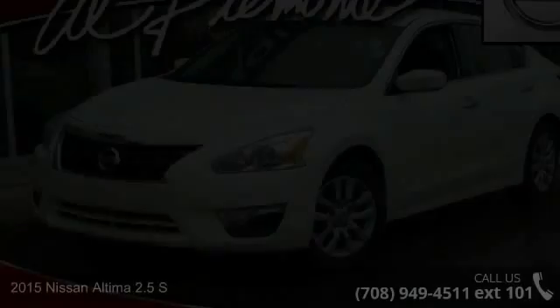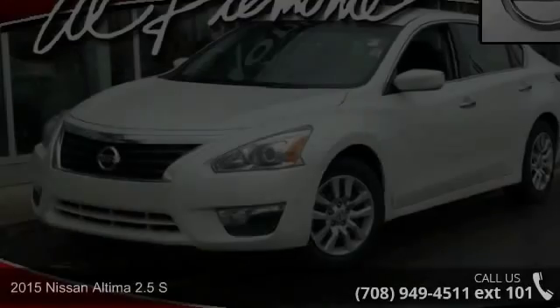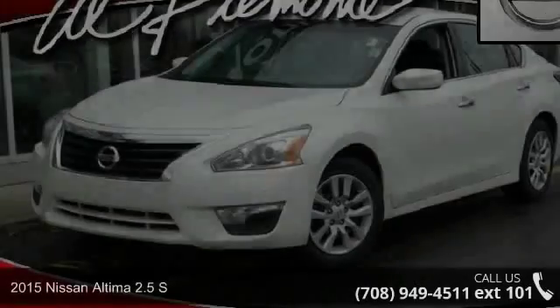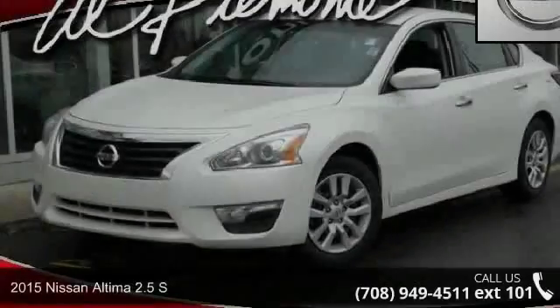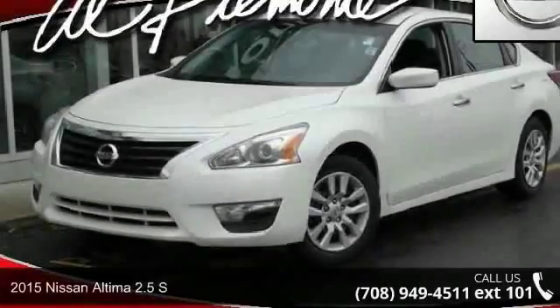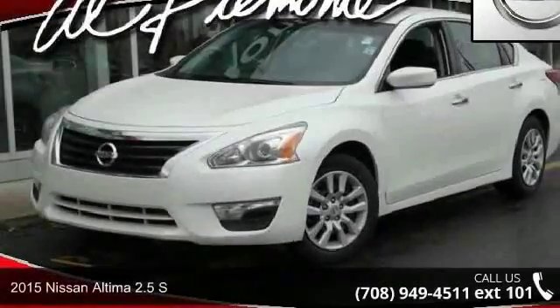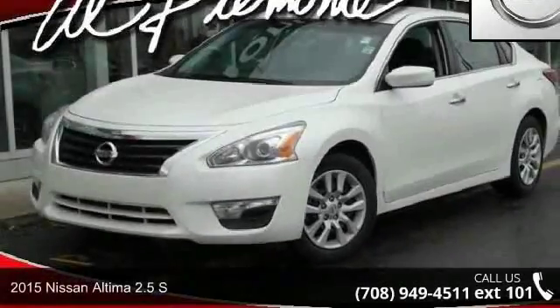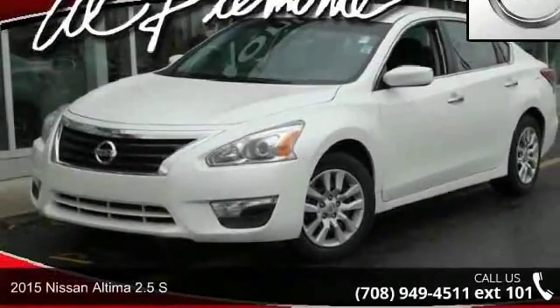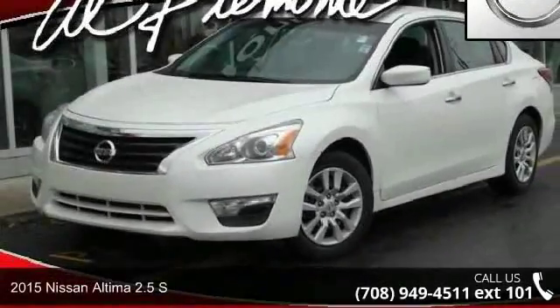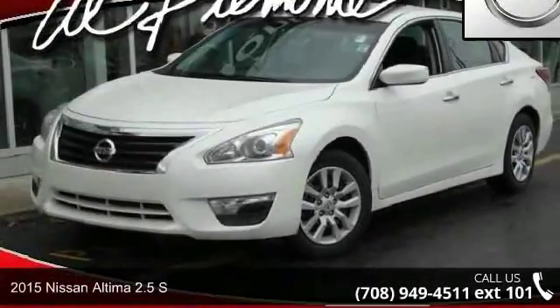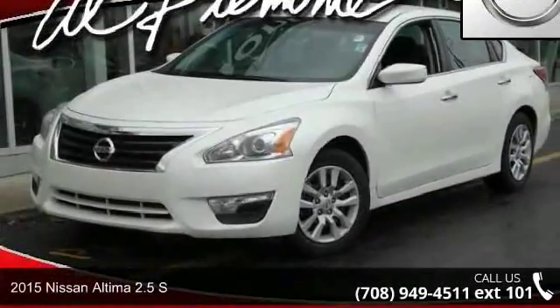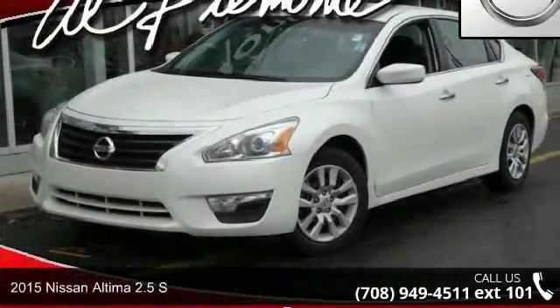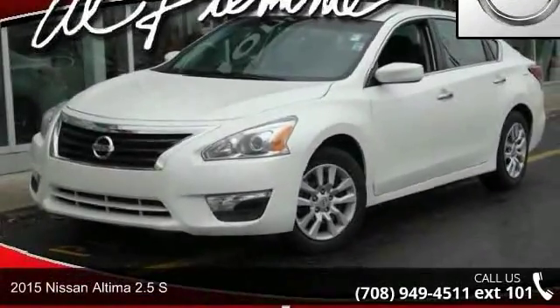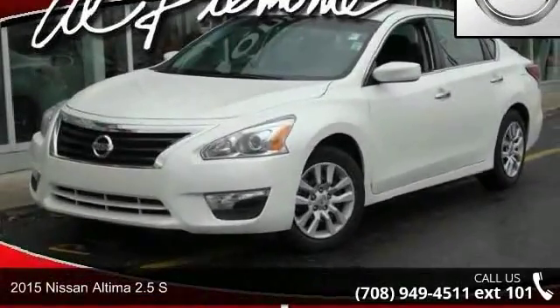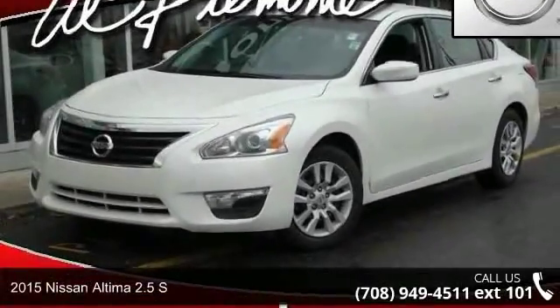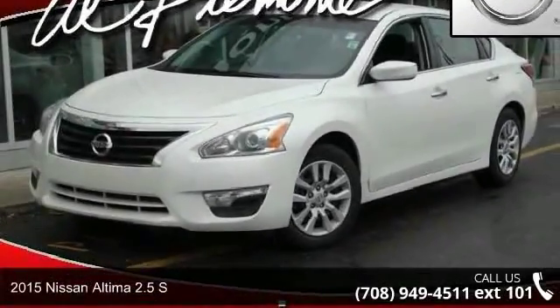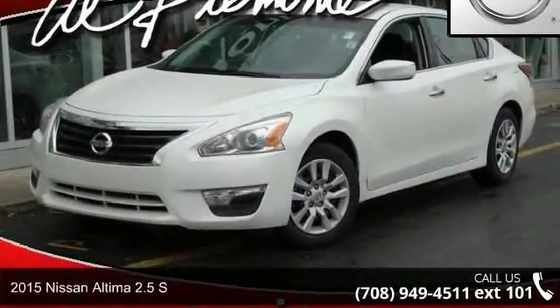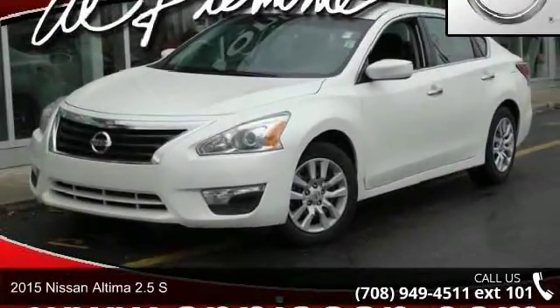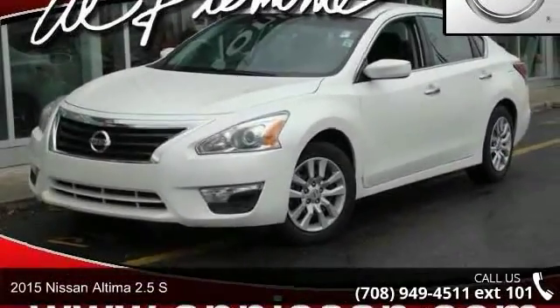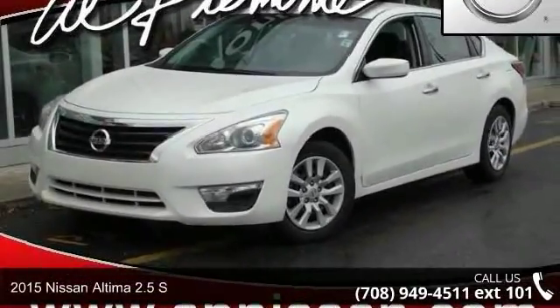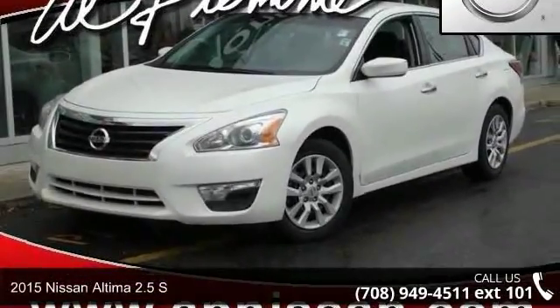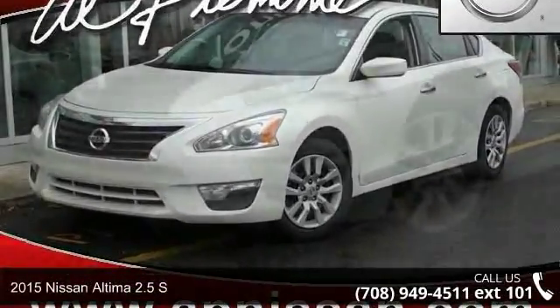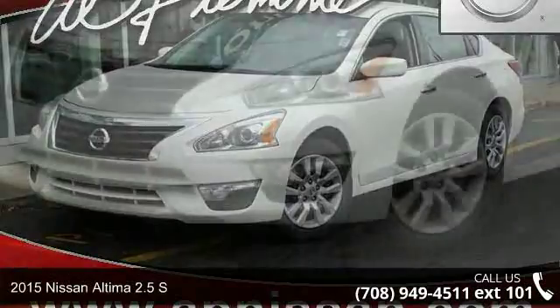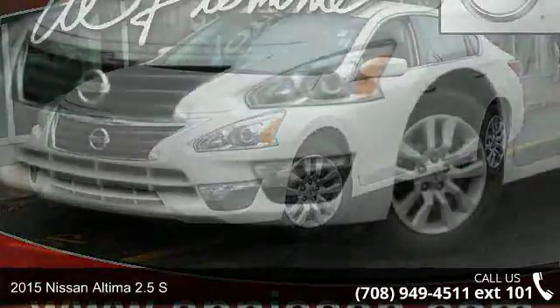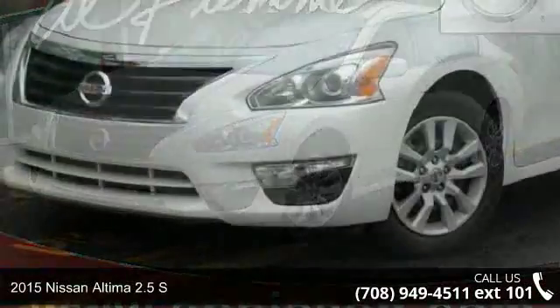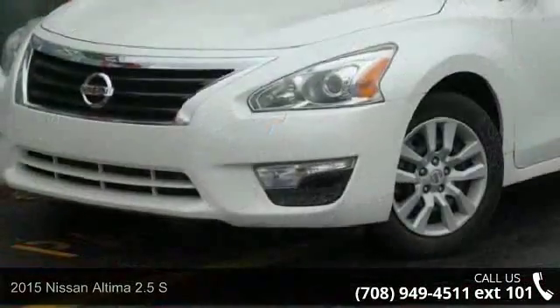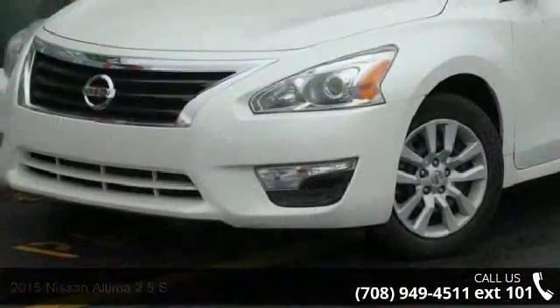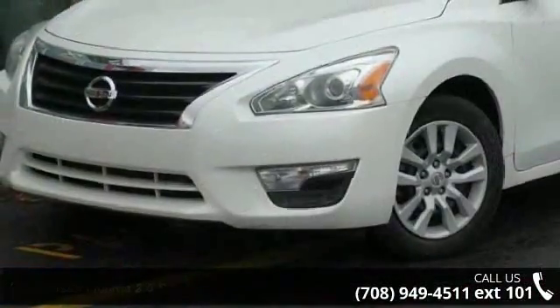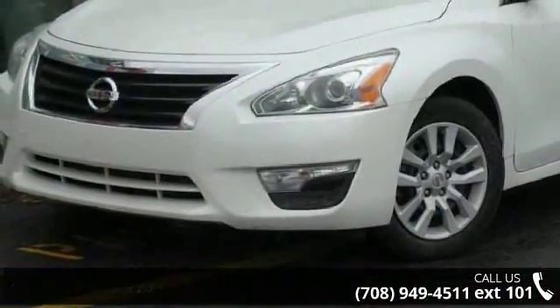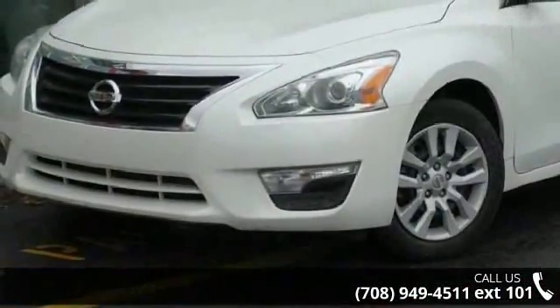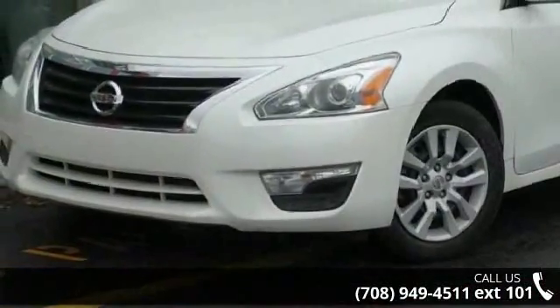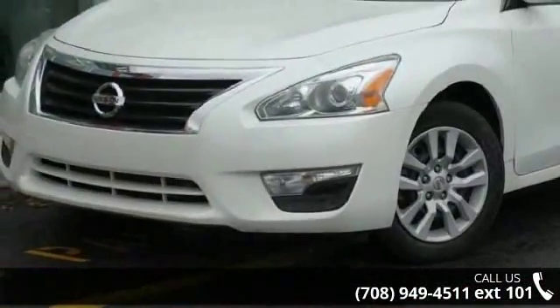Imagine yourself in this 2015 Nissan Altima. If you are looking for an automobile with great features, look no further.